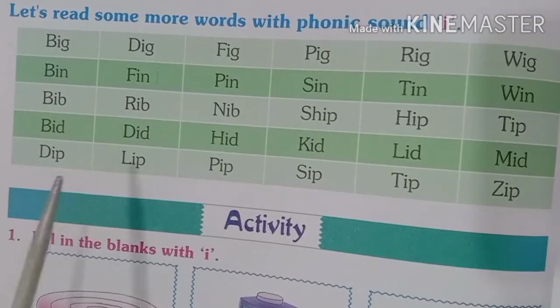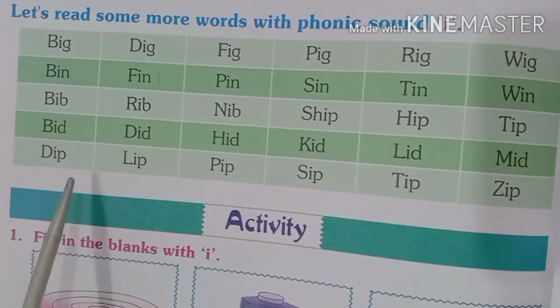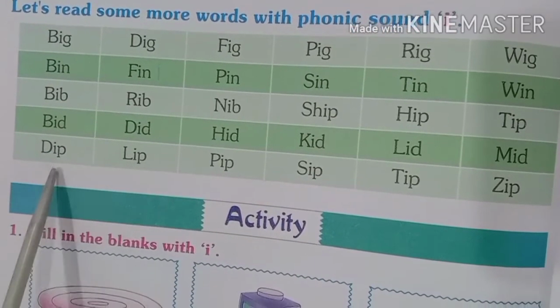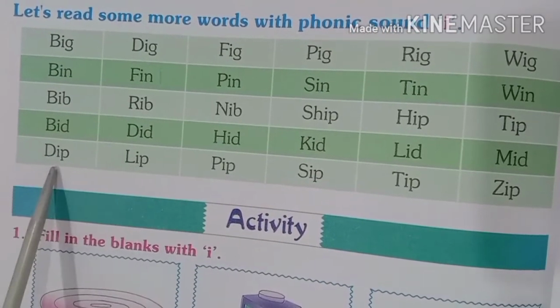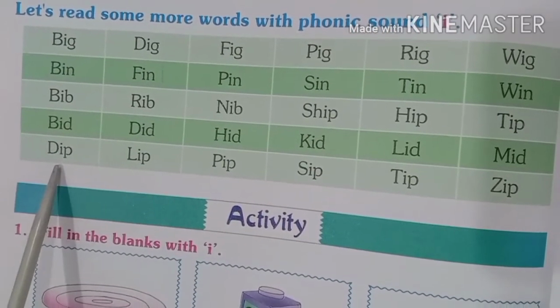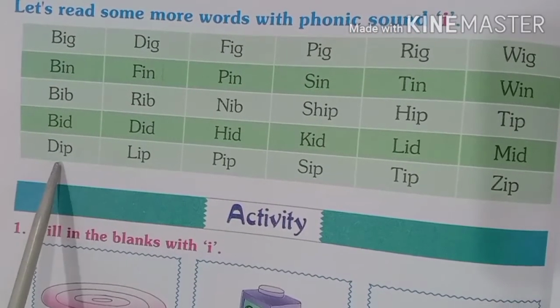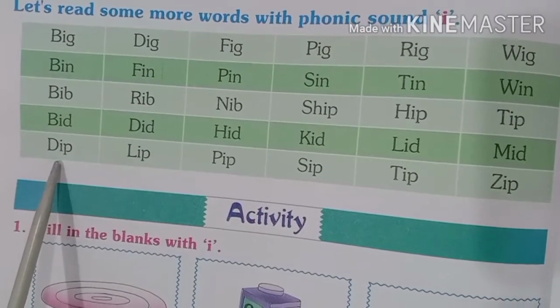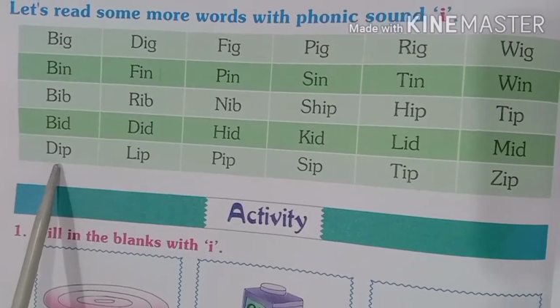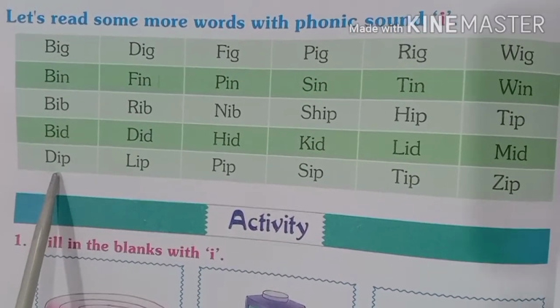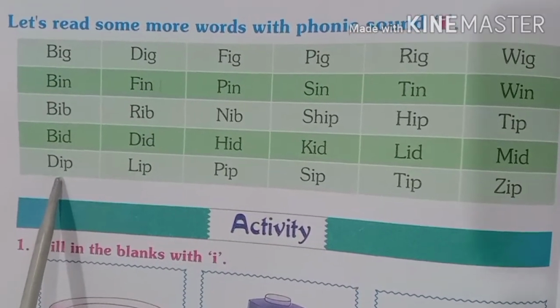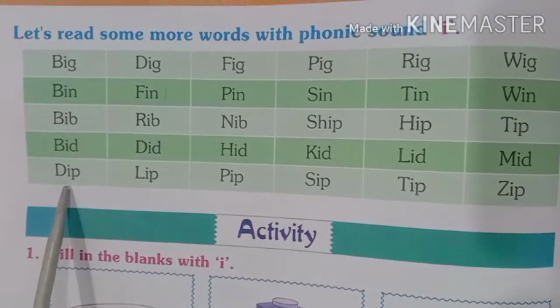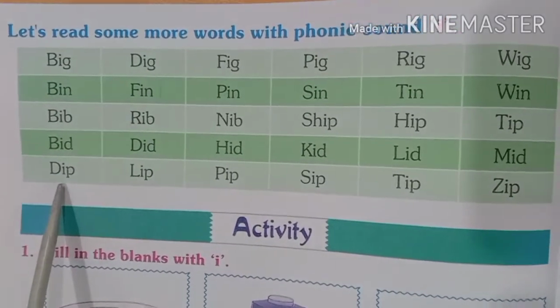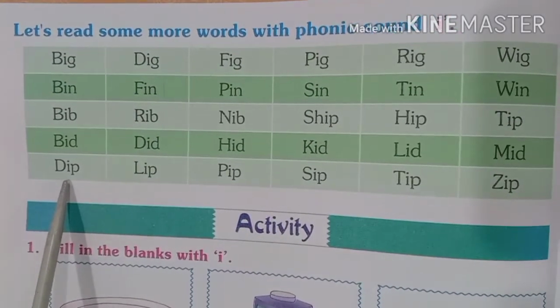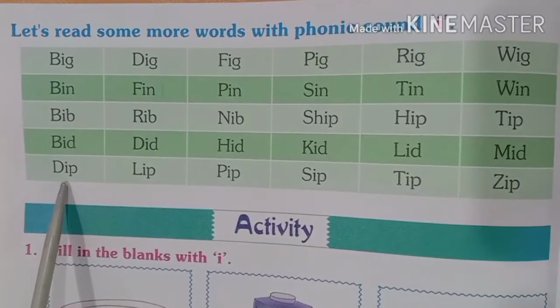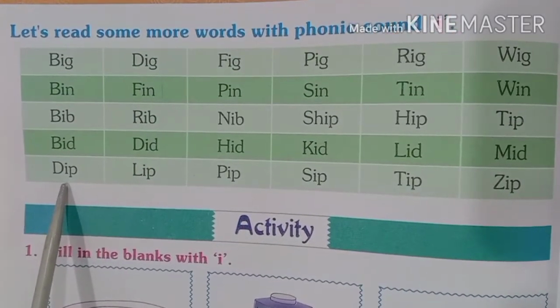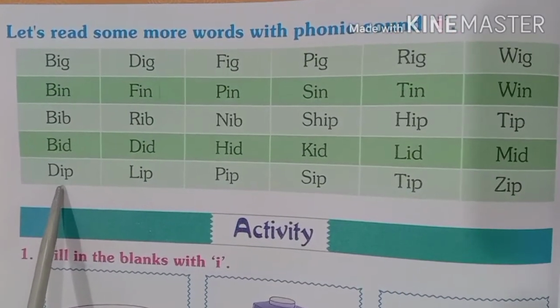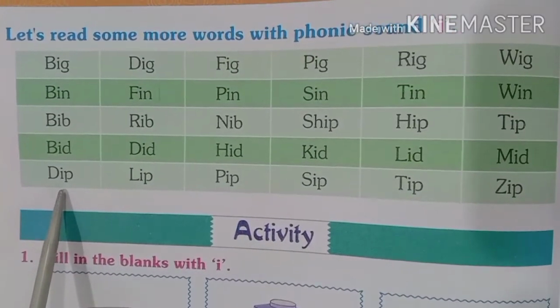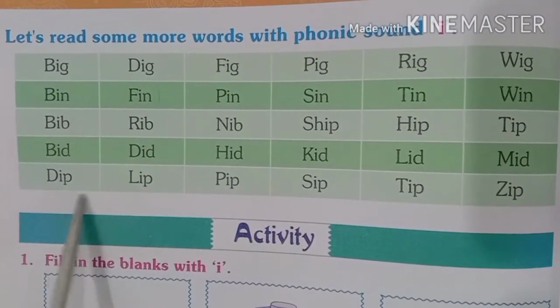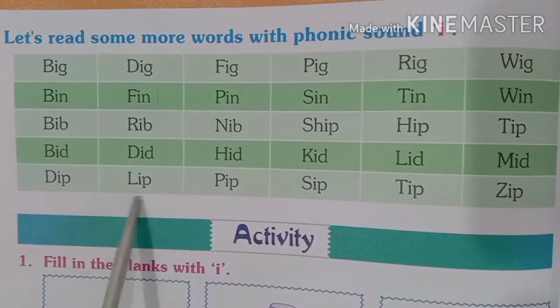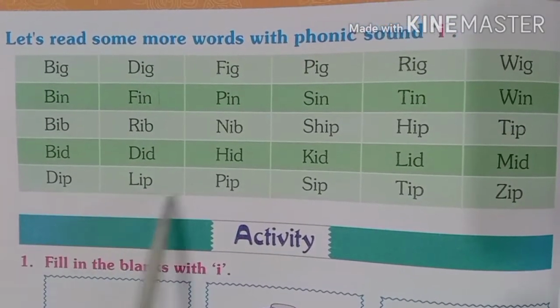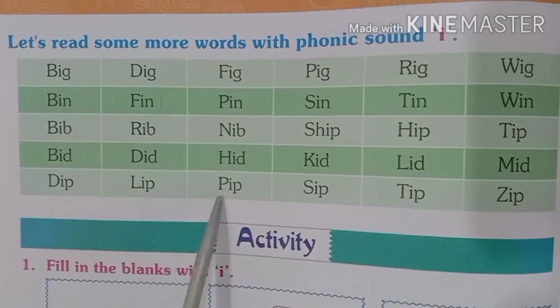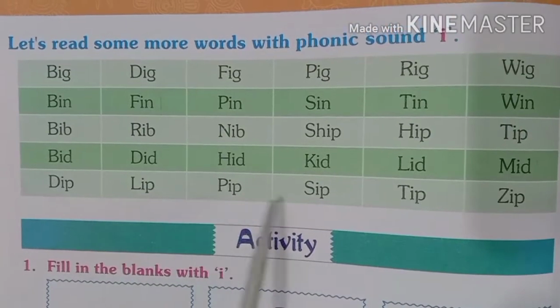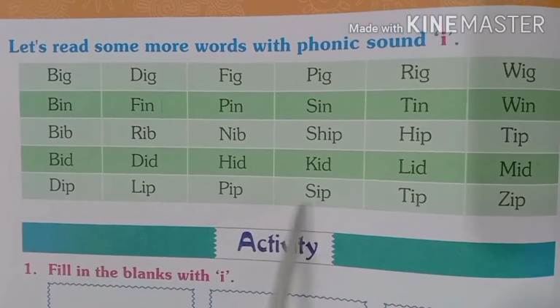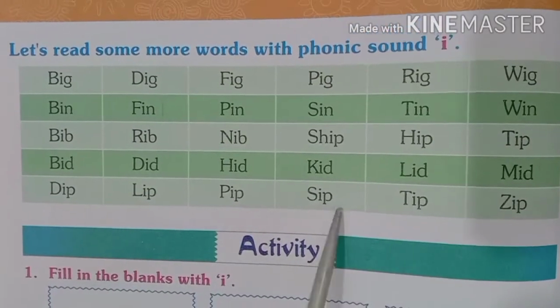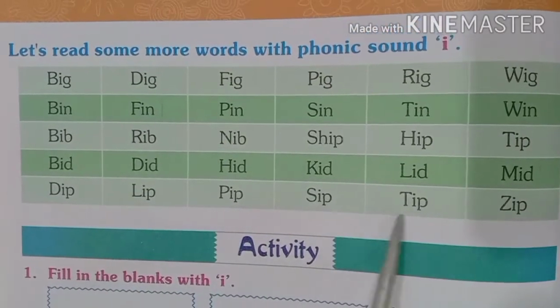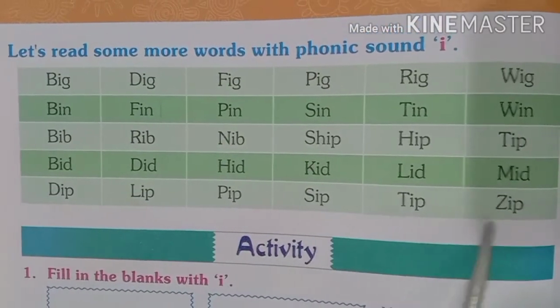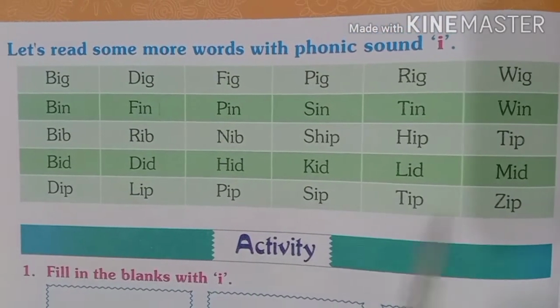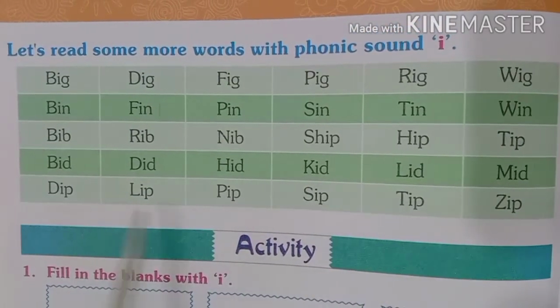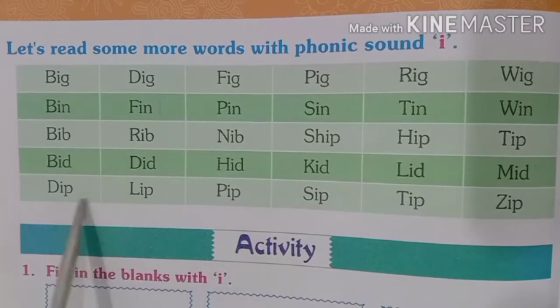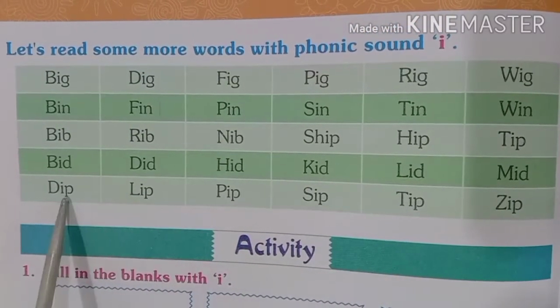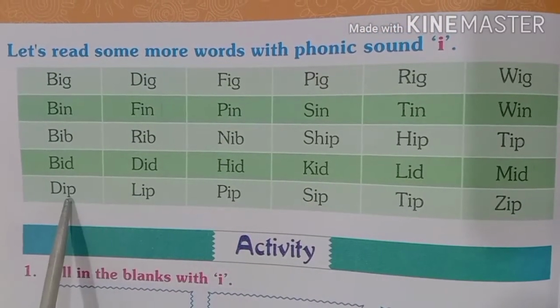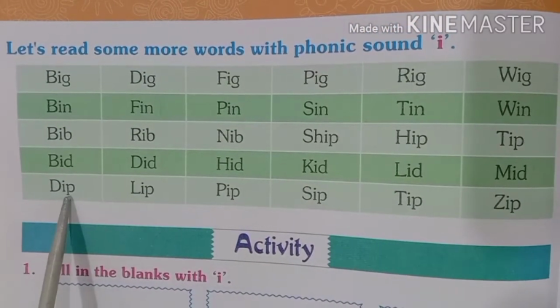Now come to the next row. All the words here are ending with the letter P.